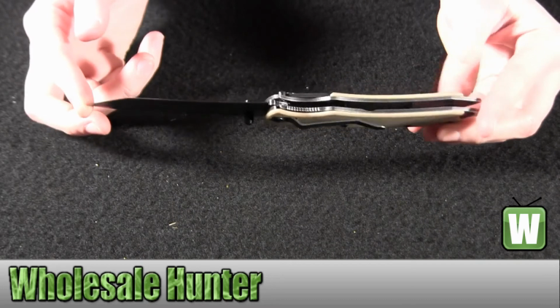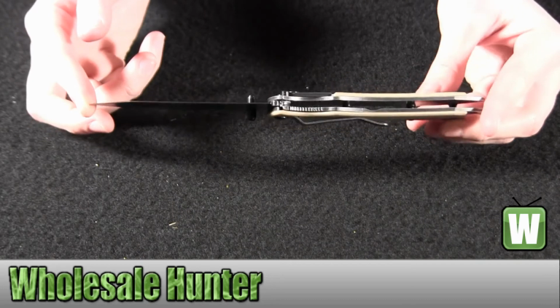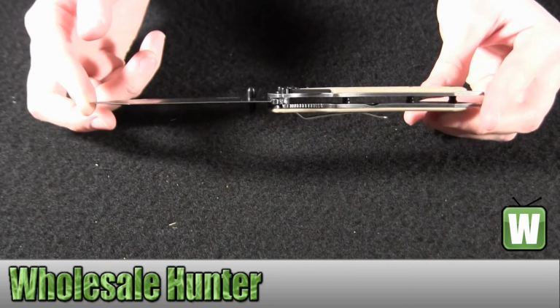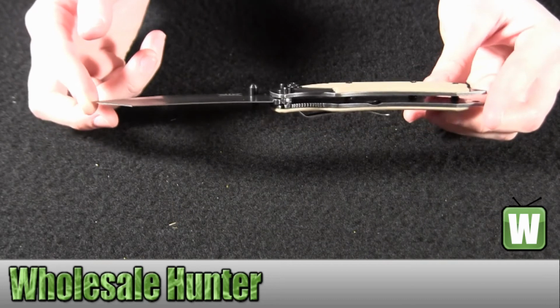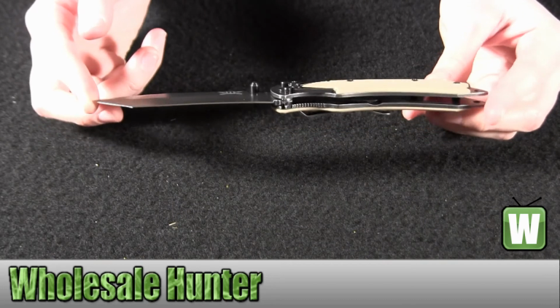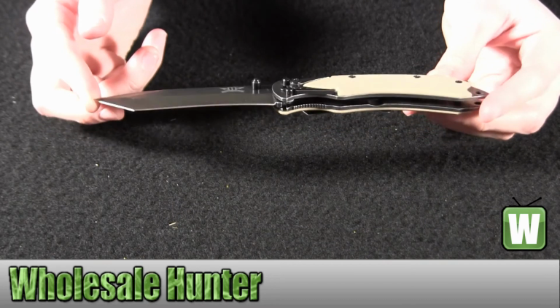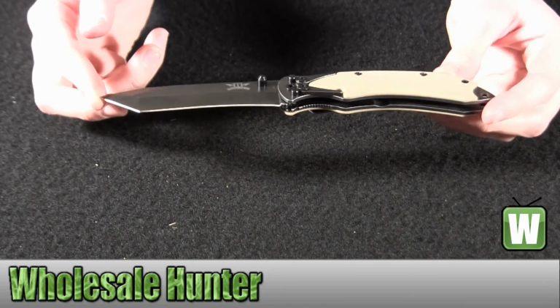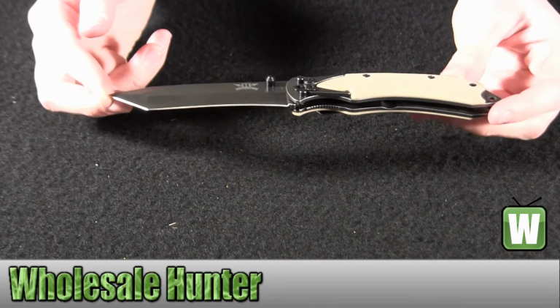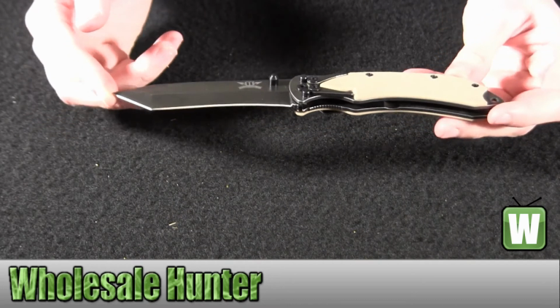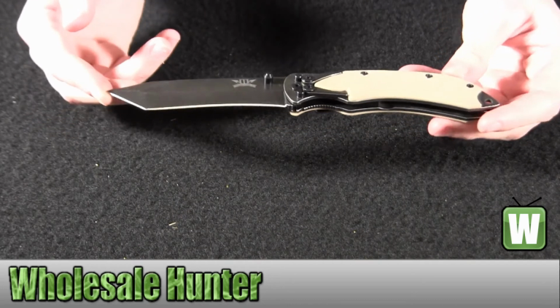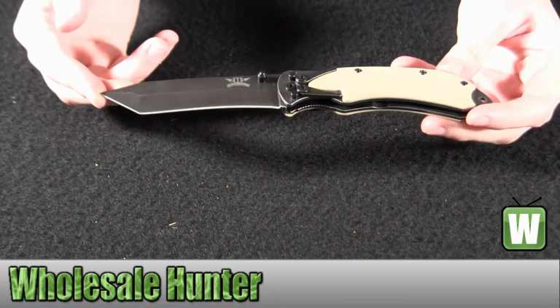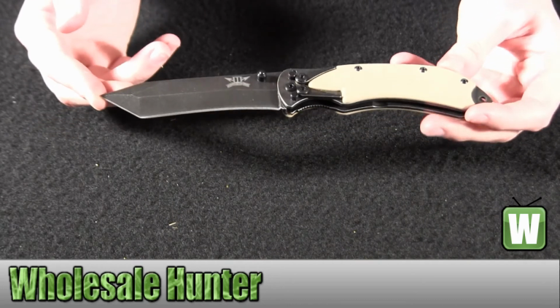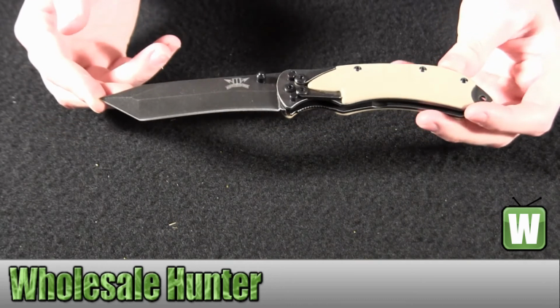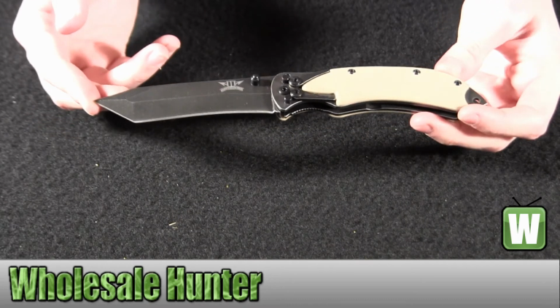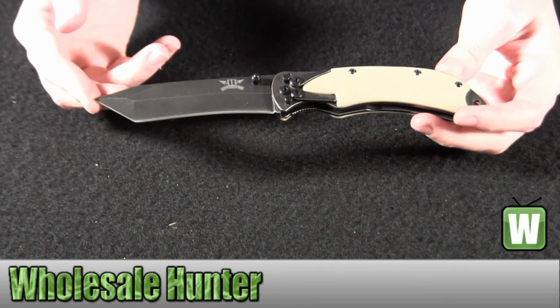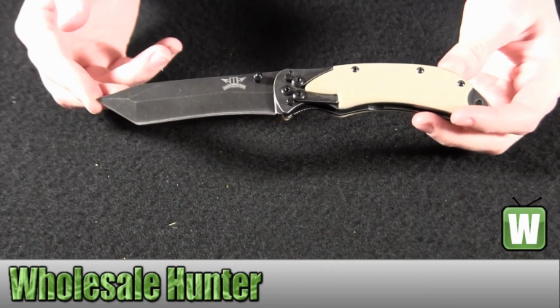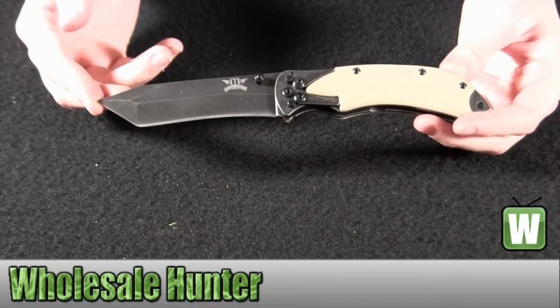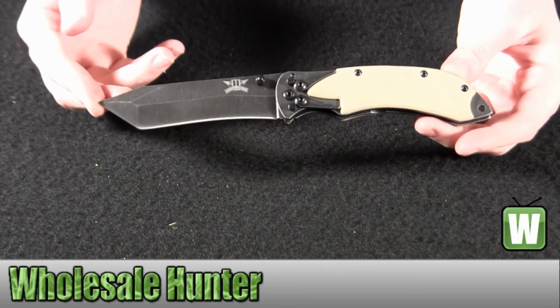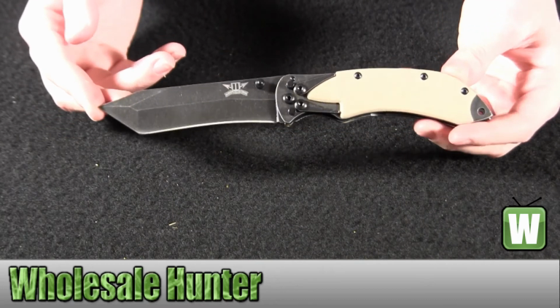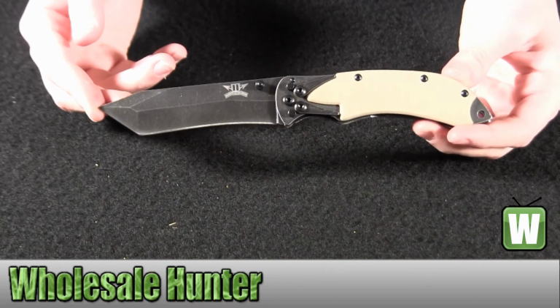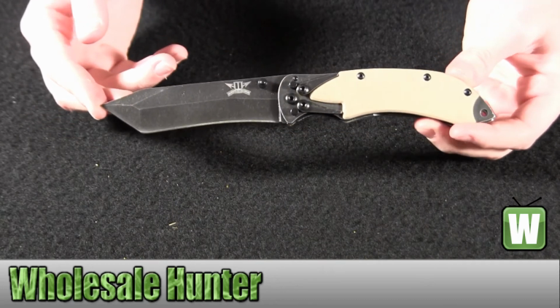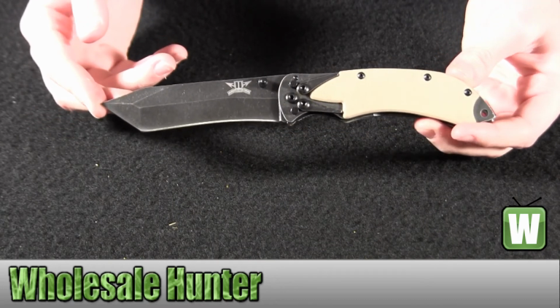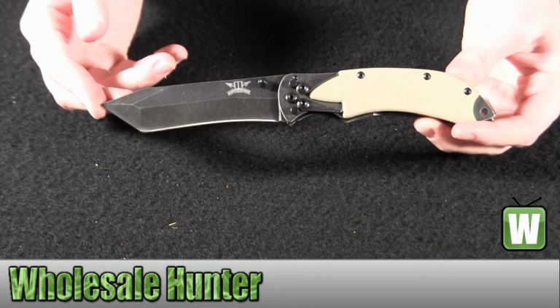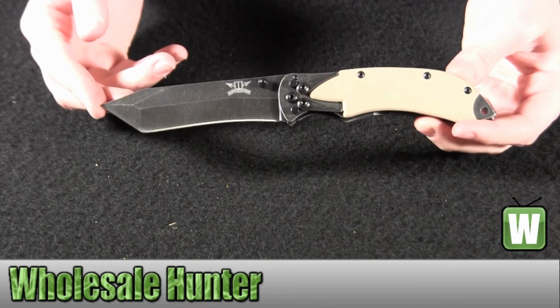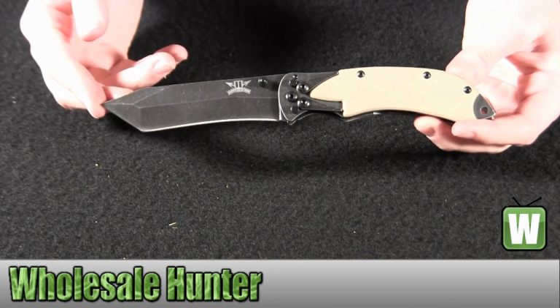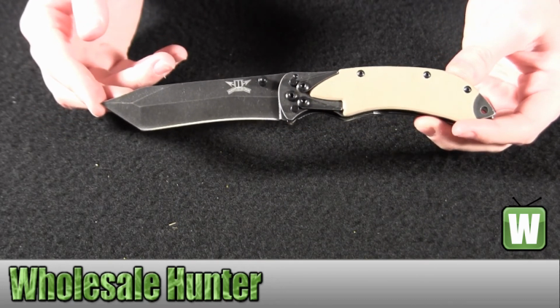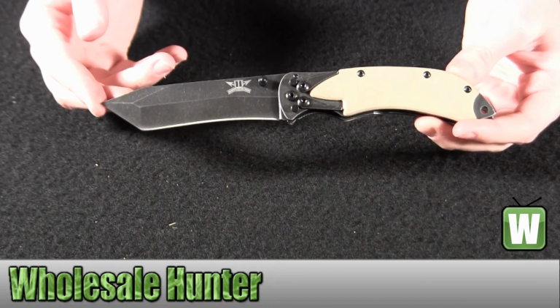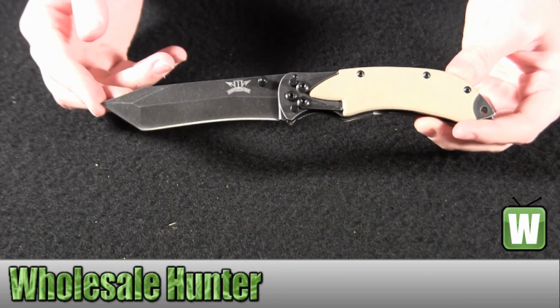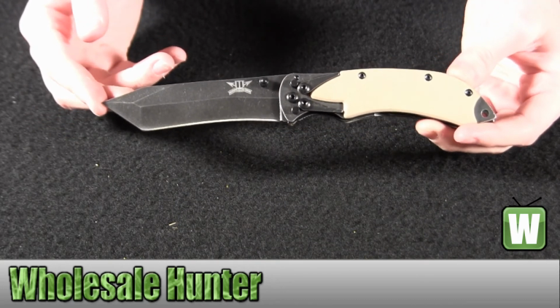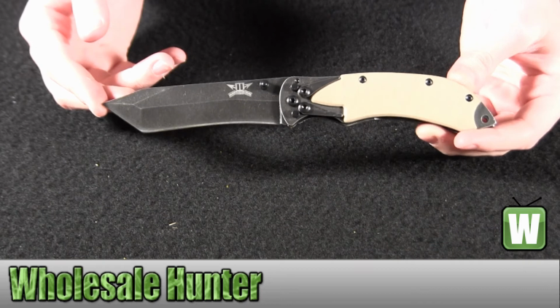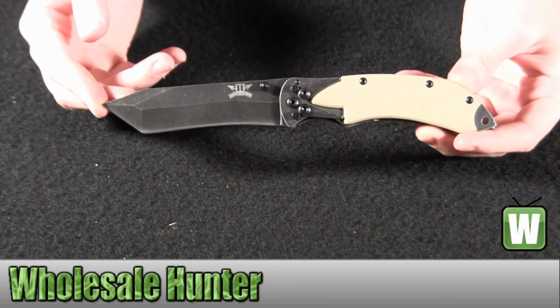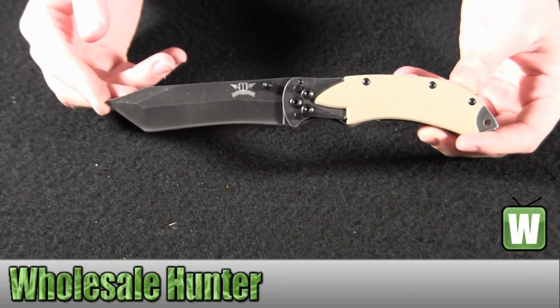Your overall length of this knife is 8 inches. The blade itself is 3¾ inches.